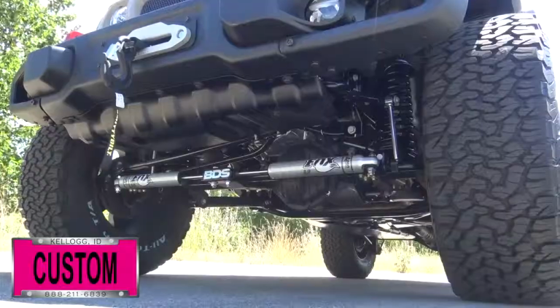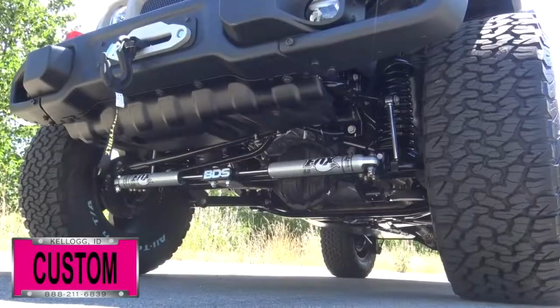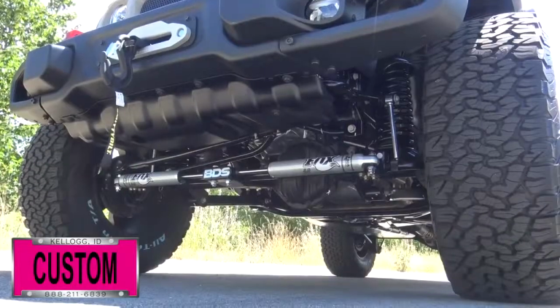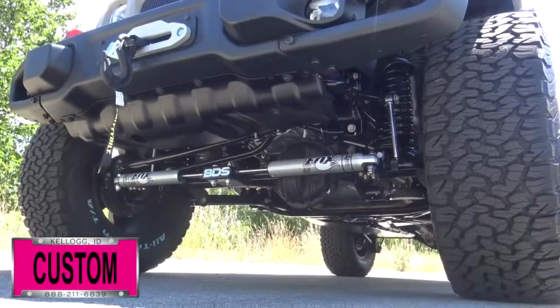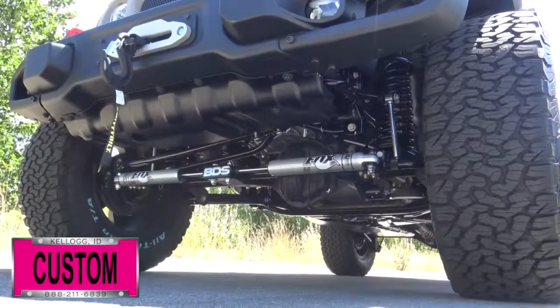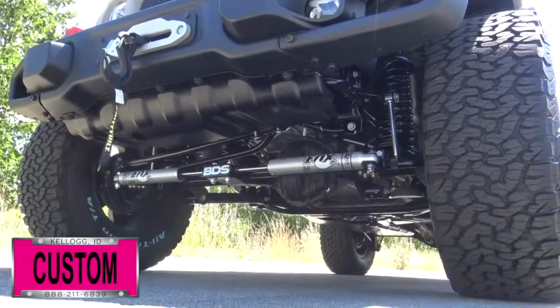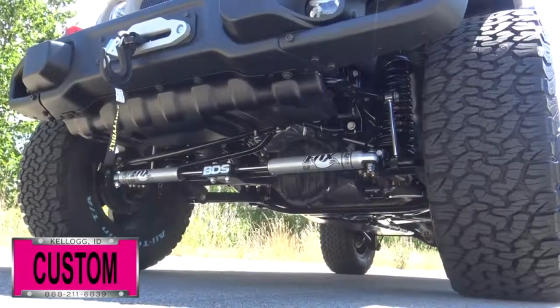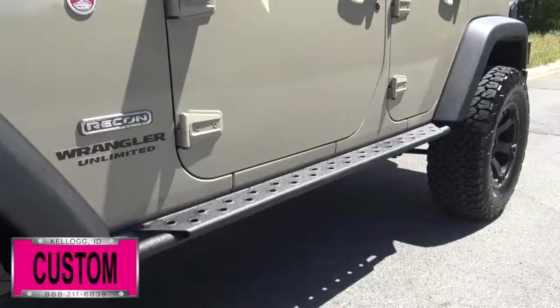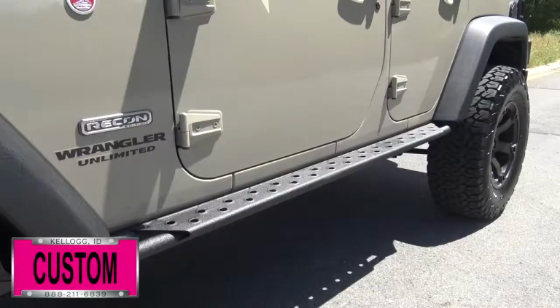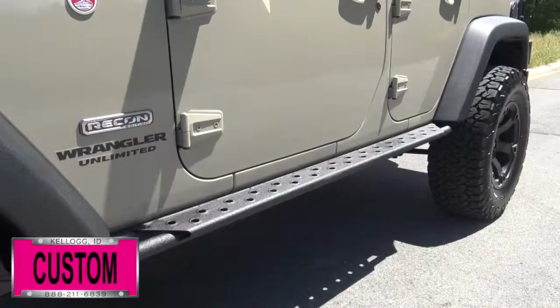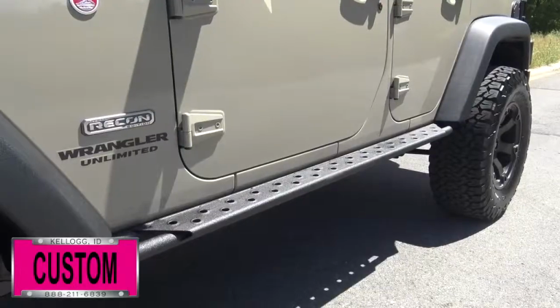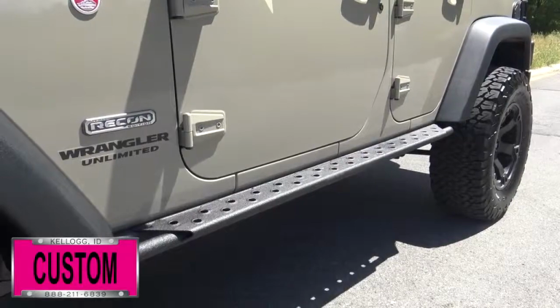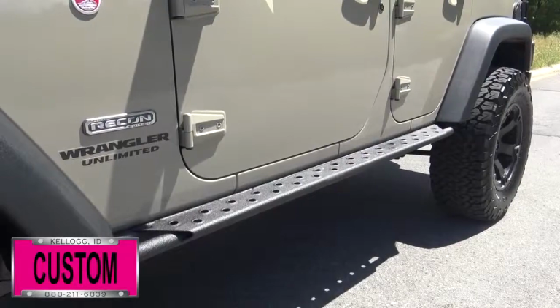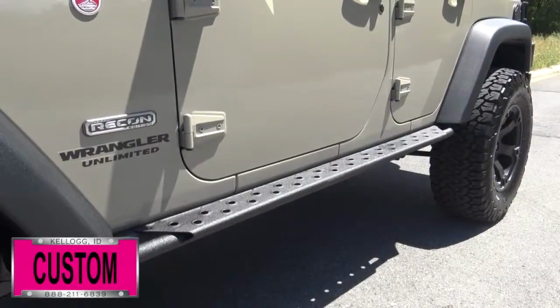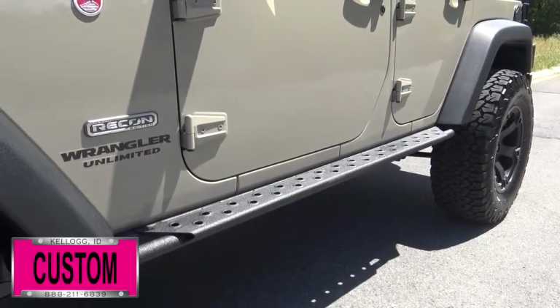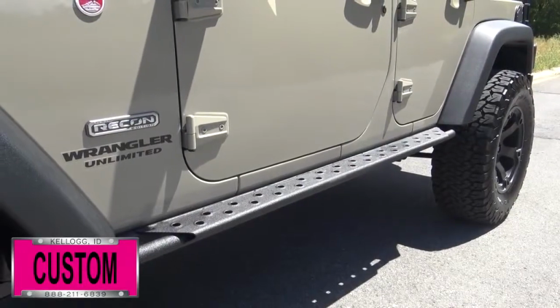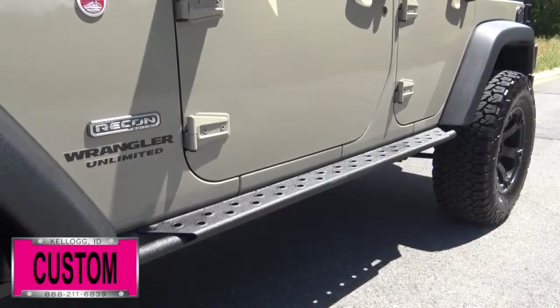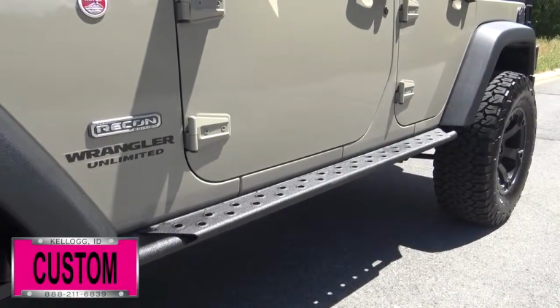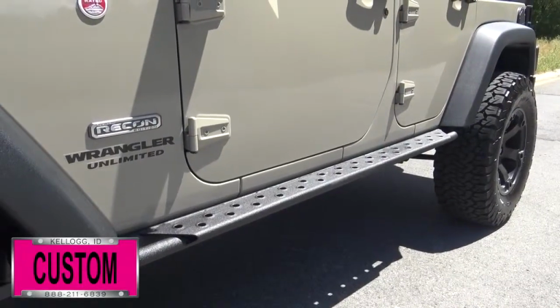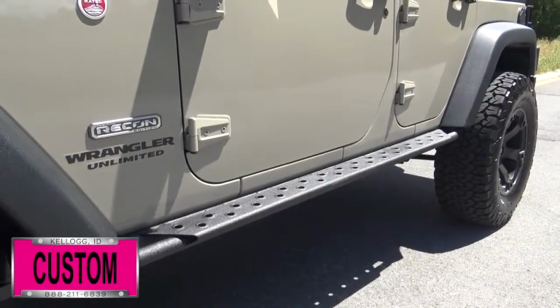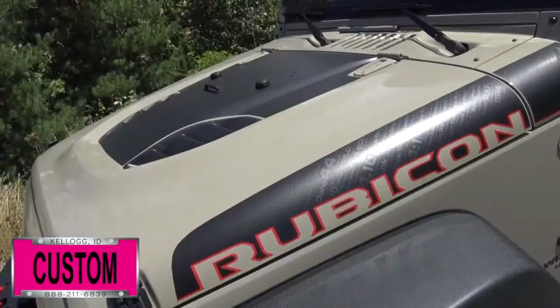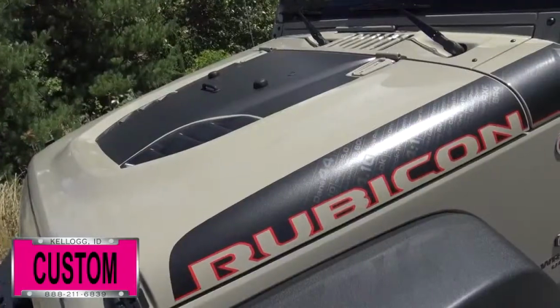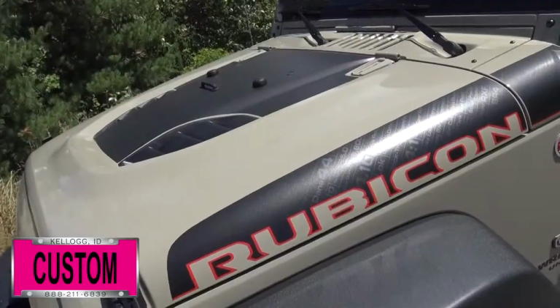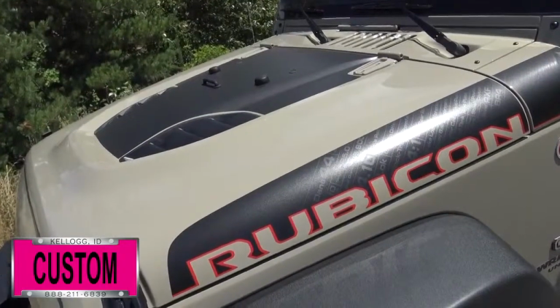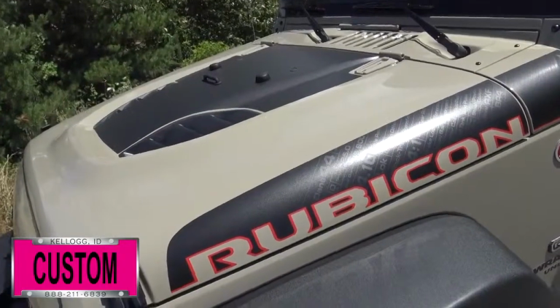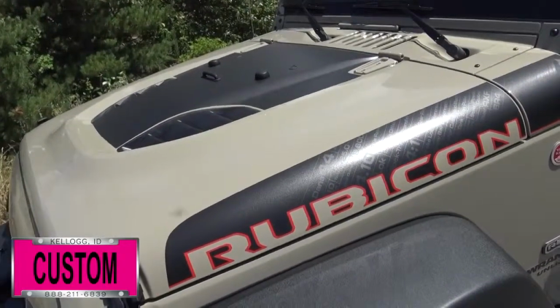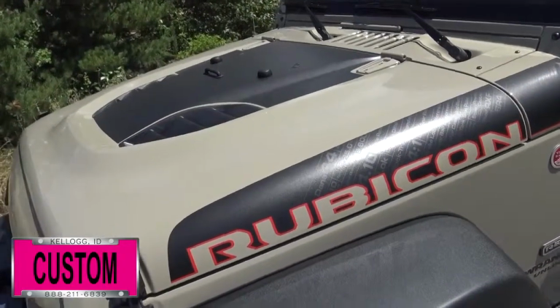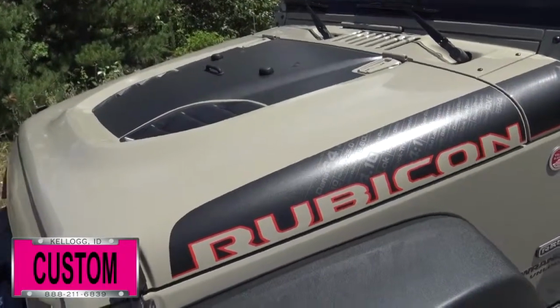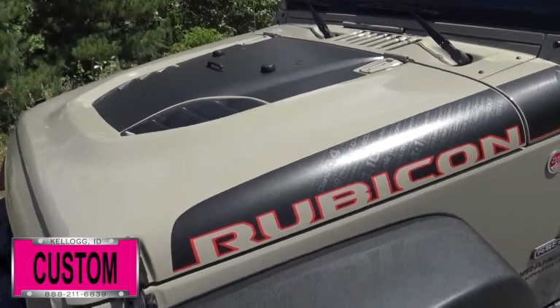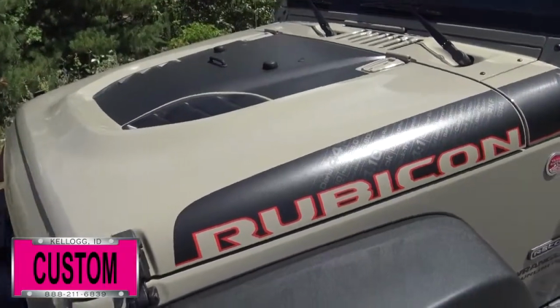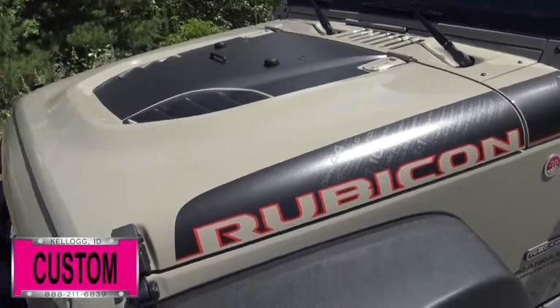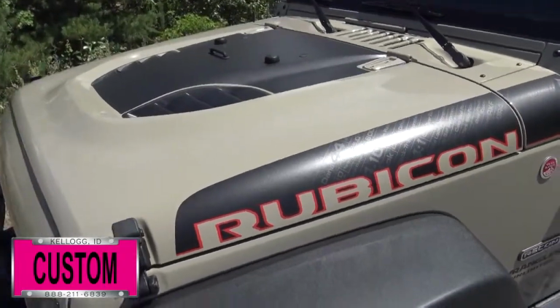Dual steering stabilizer, 18-inch Fuel Beast dark tinted rims, and tinted windows, just to name a few.